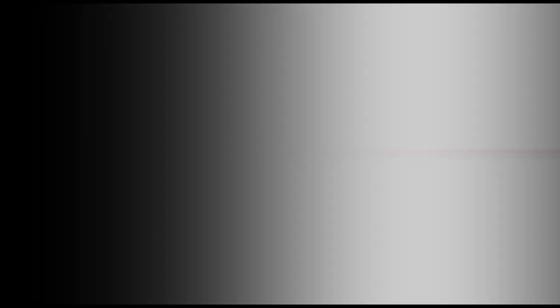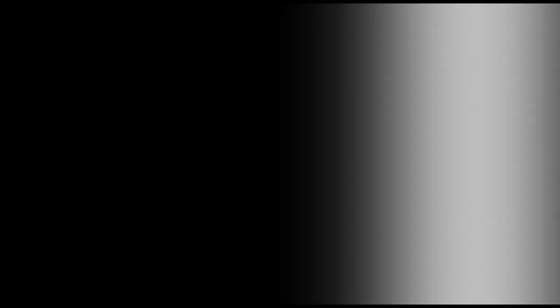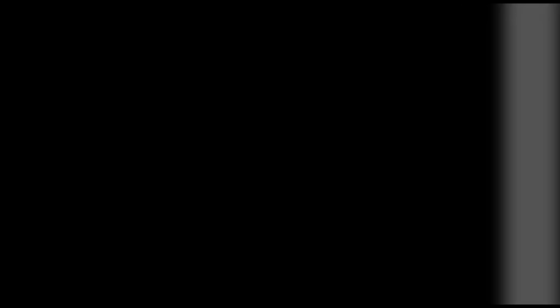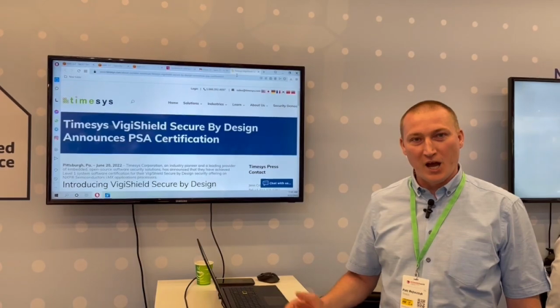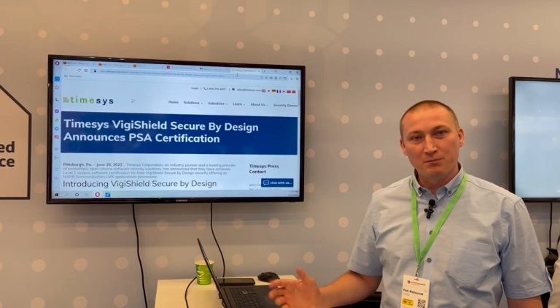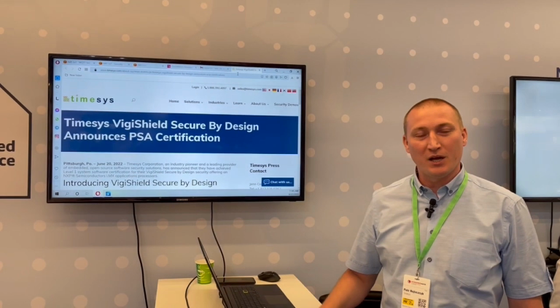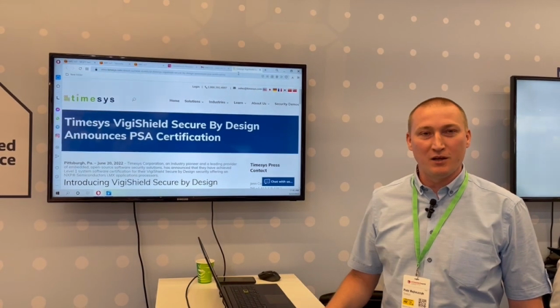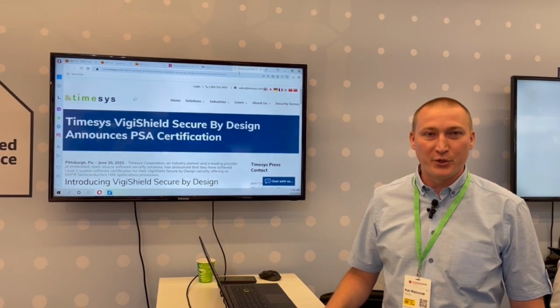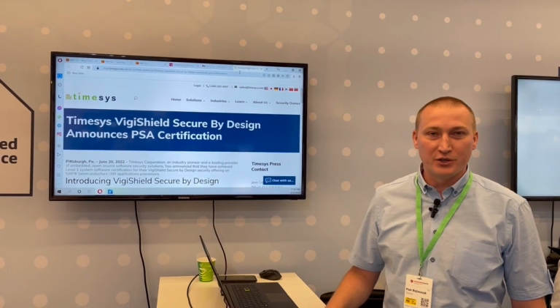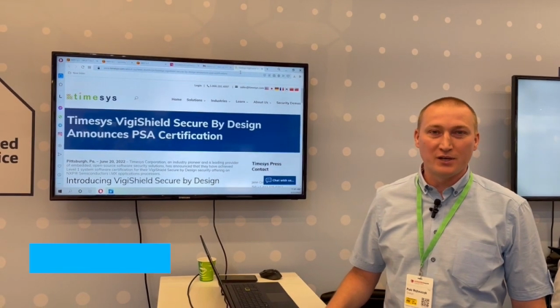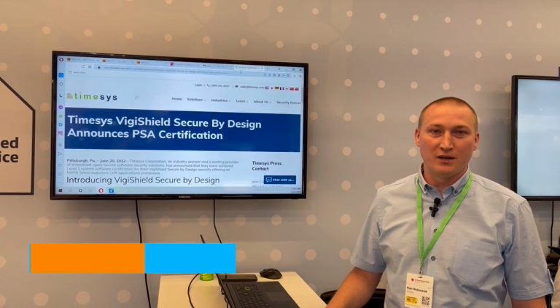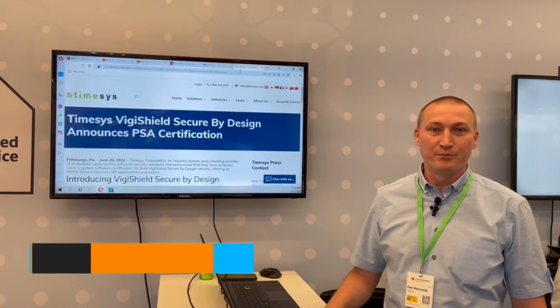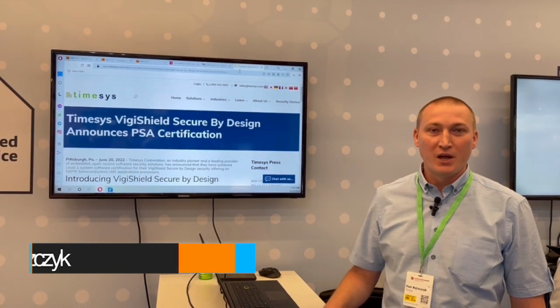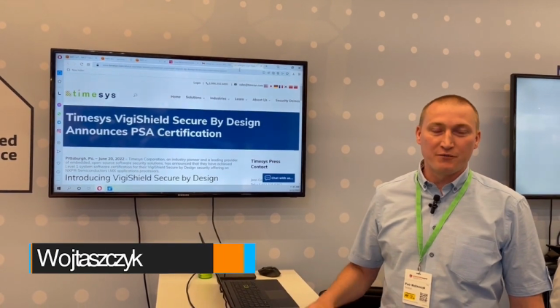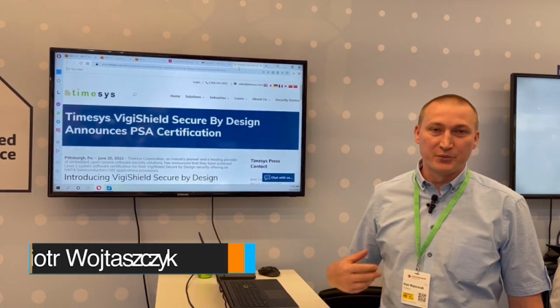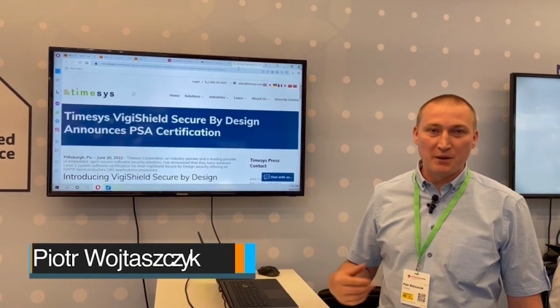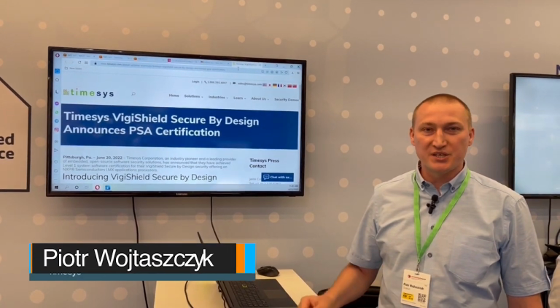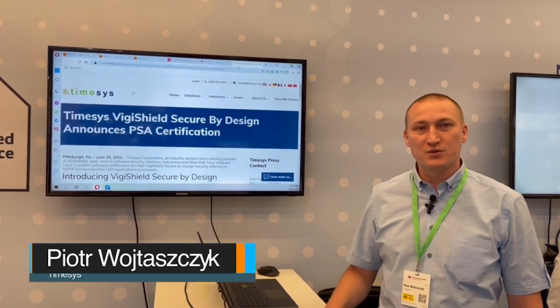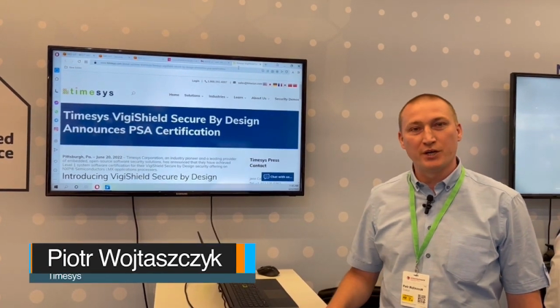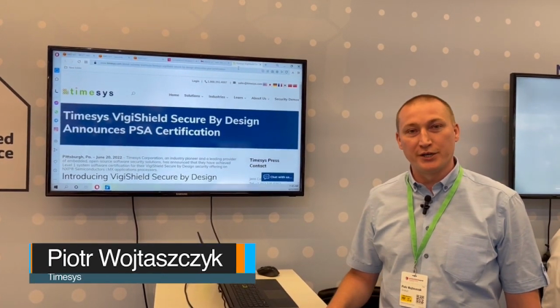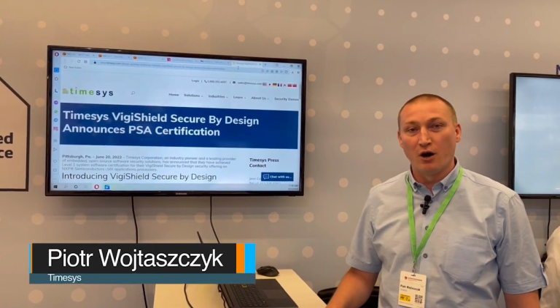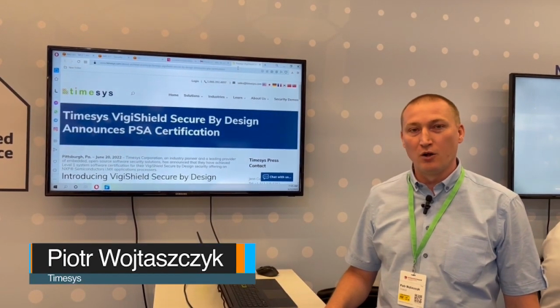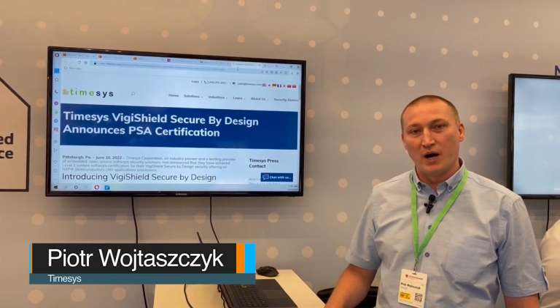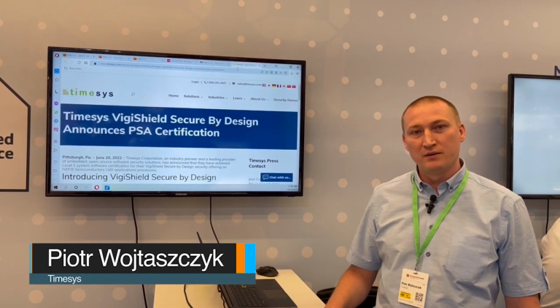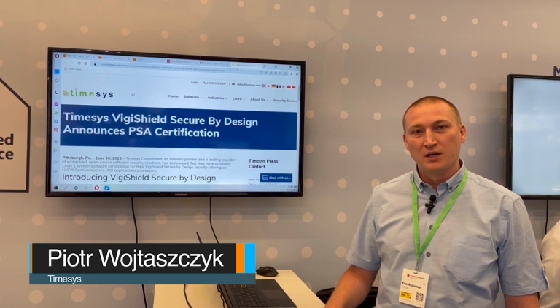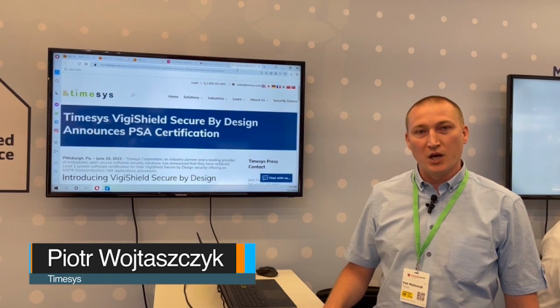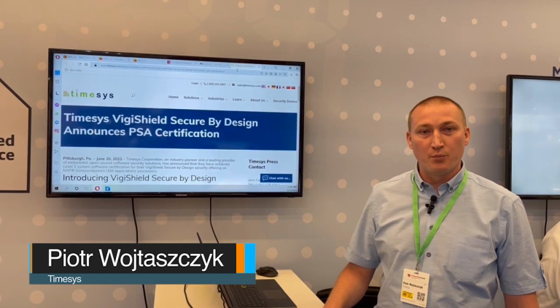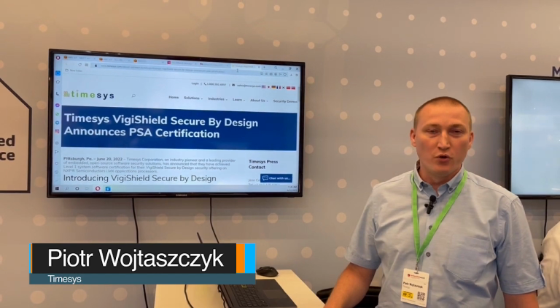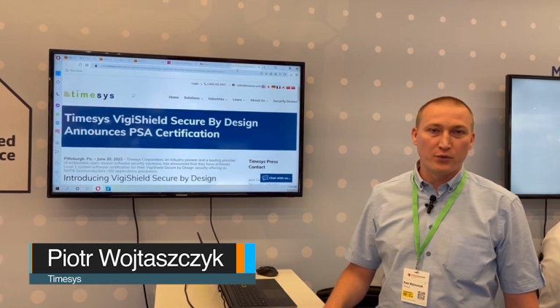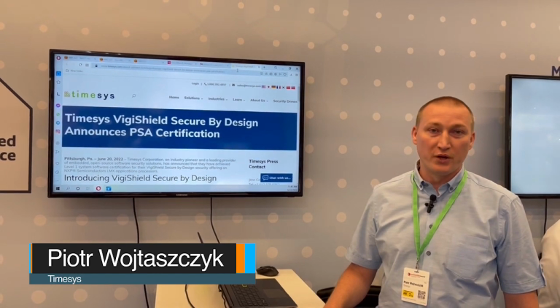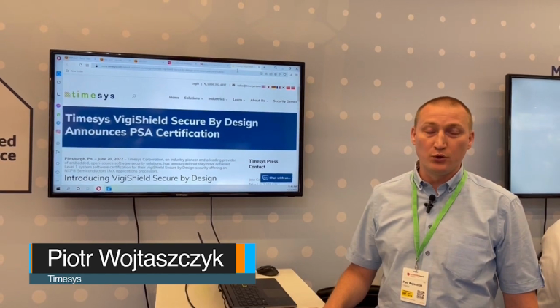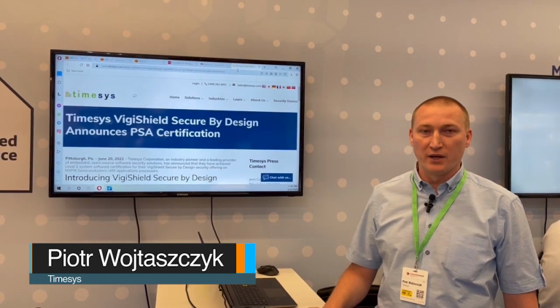Hi, I'm Peter. I'm from TimeSys. We are in hall 1, booth 1-2-1.